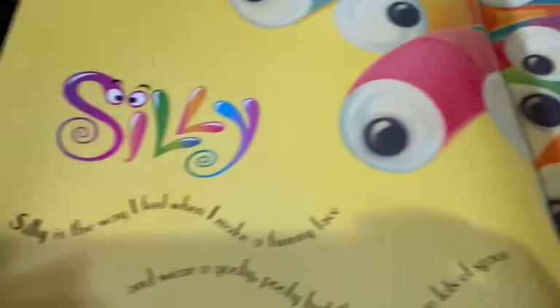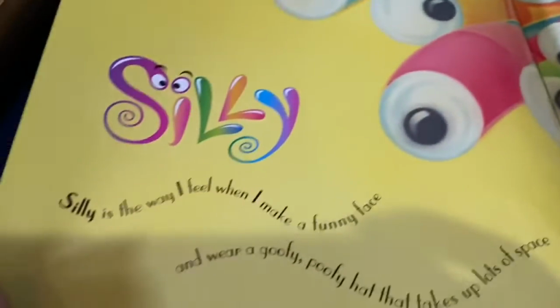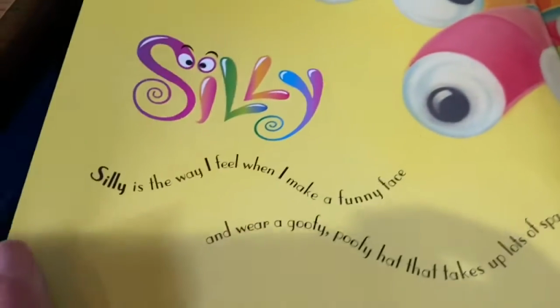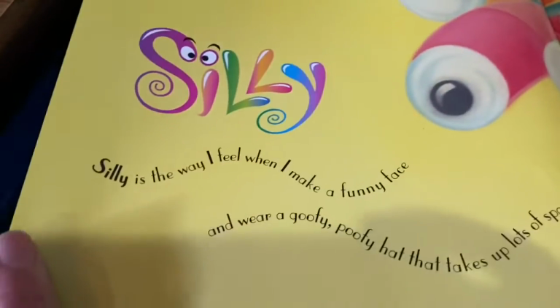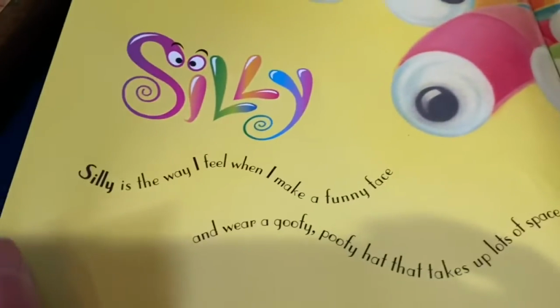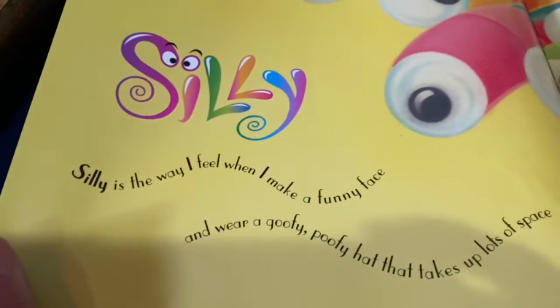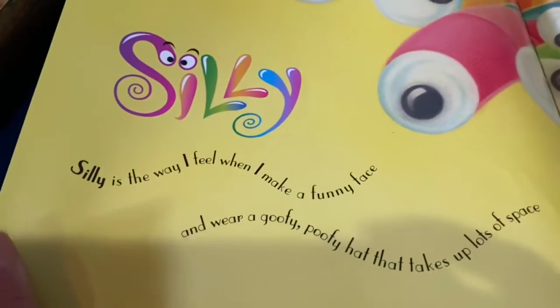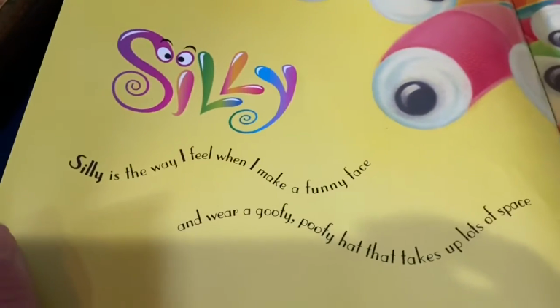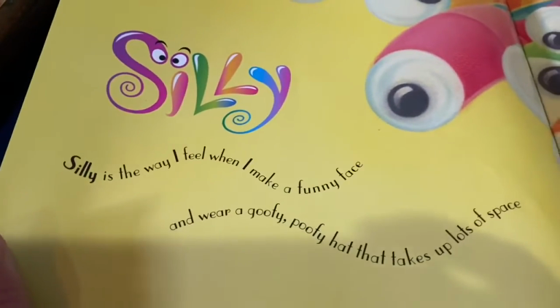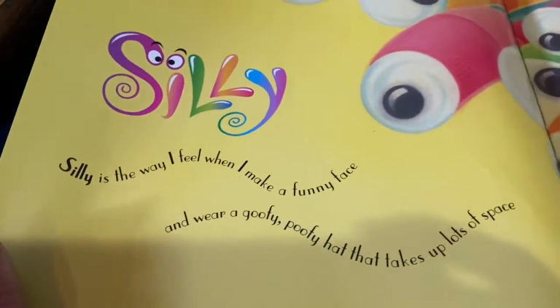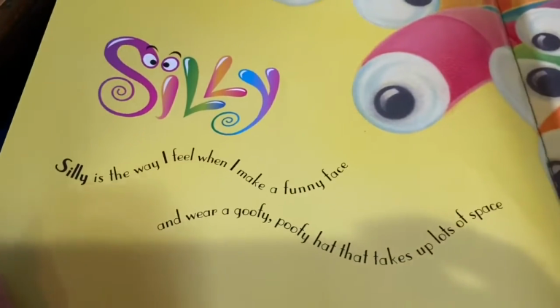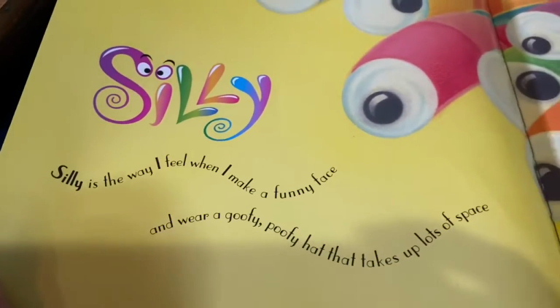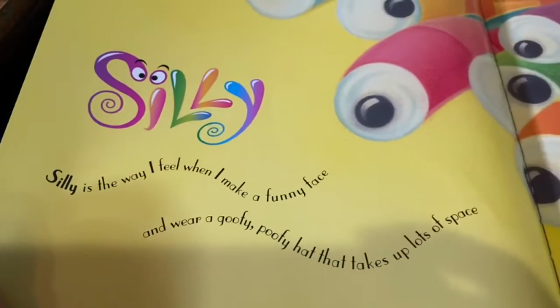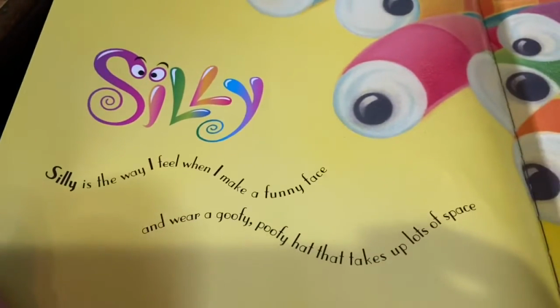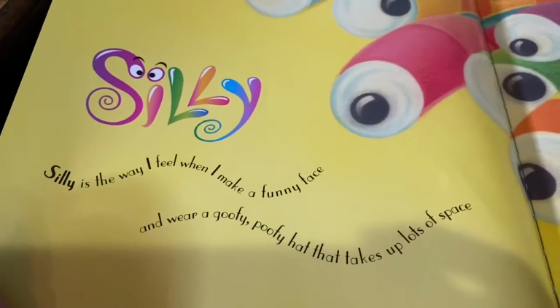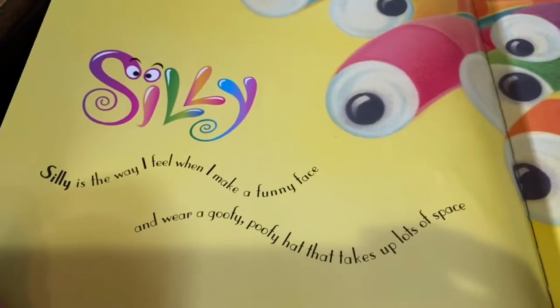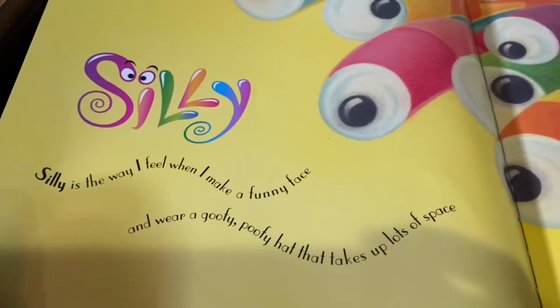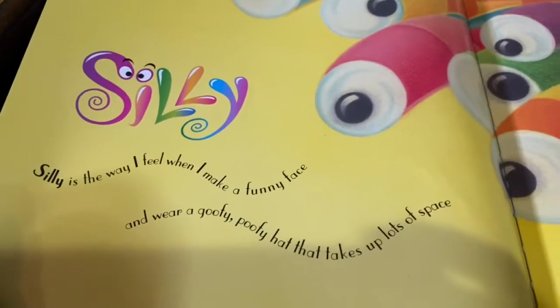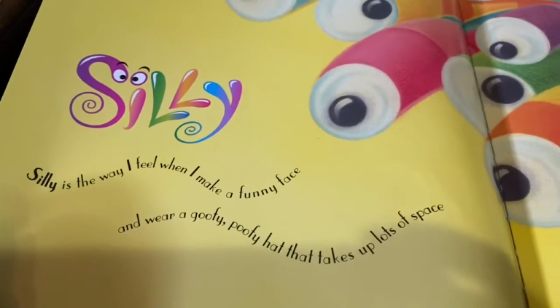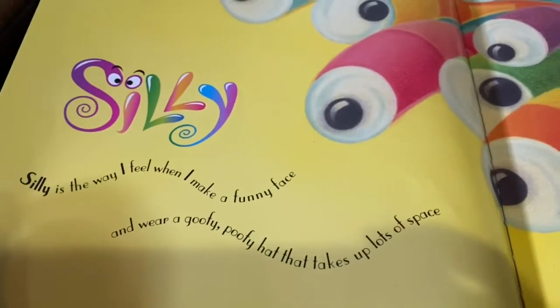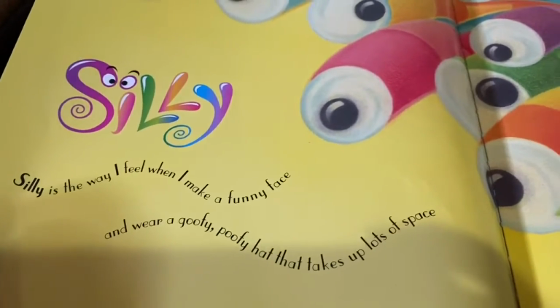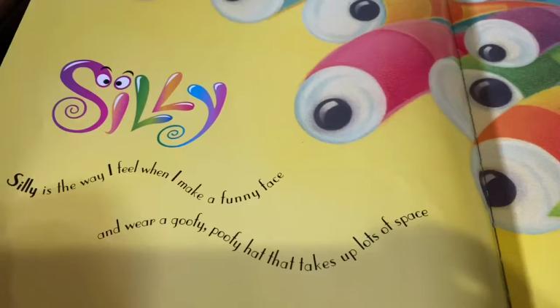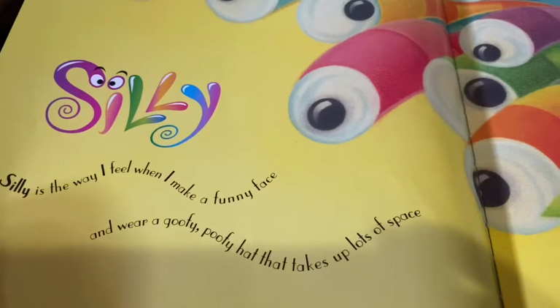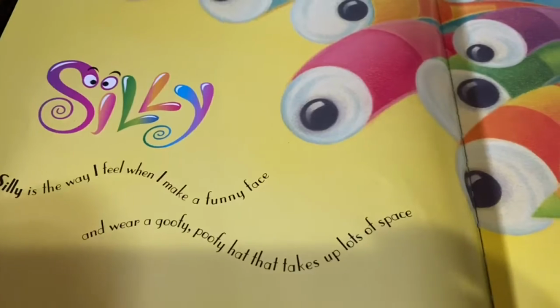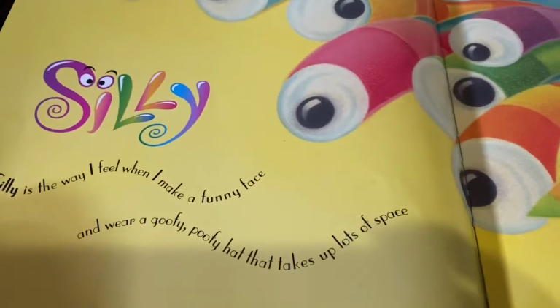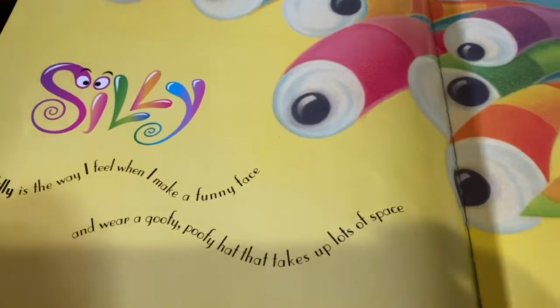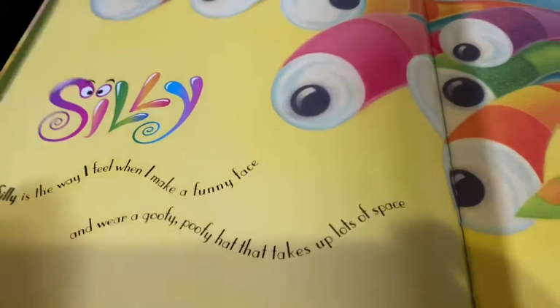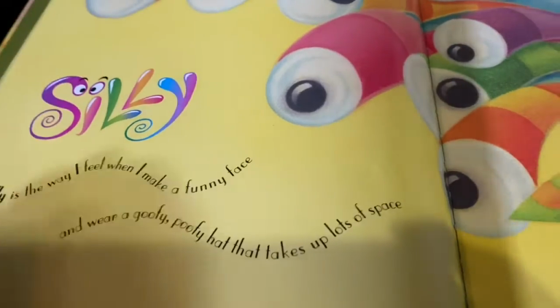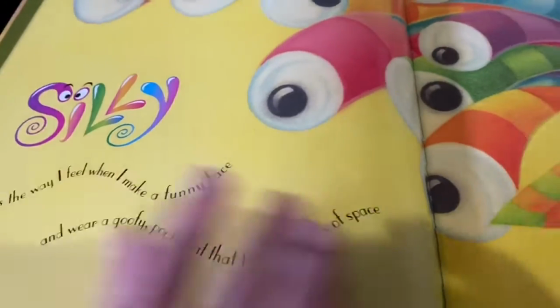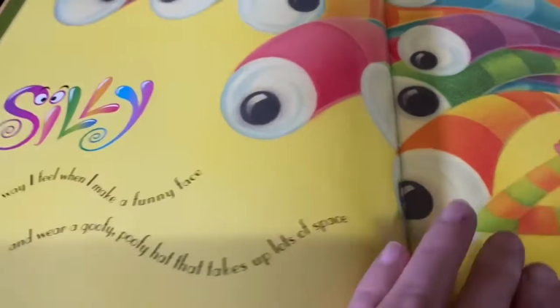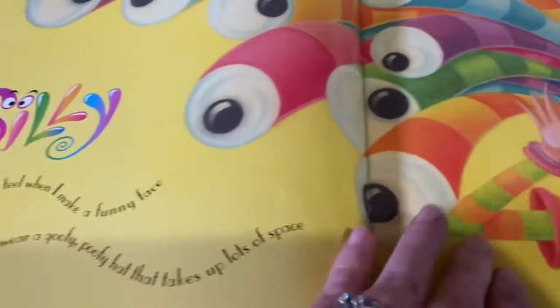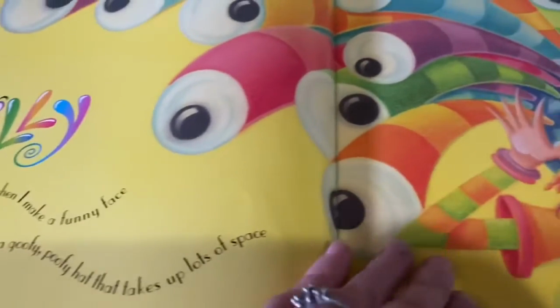Silly. Silly is the way I feel when I make a funny face and wear a goofy poofy hat that takes up lots of space.